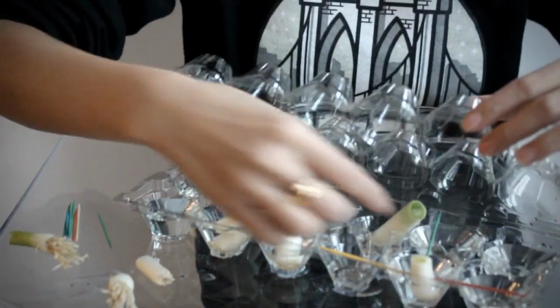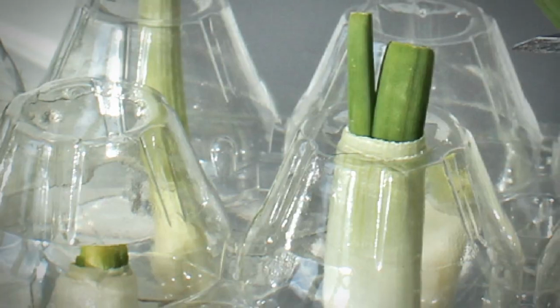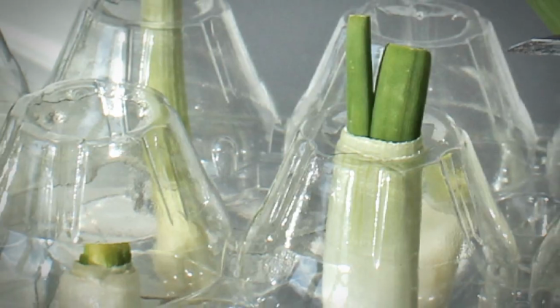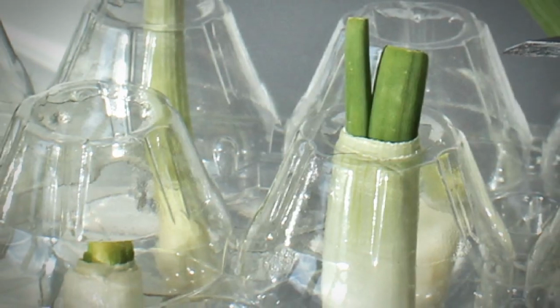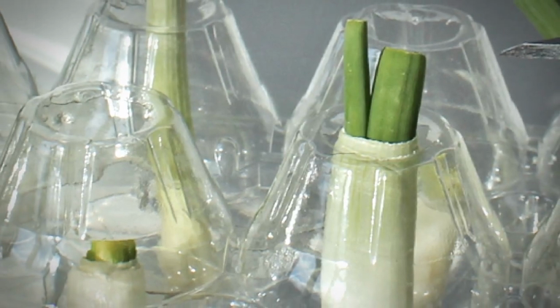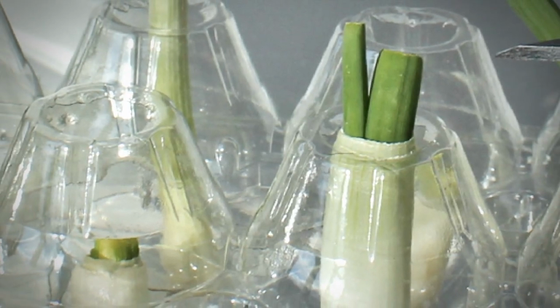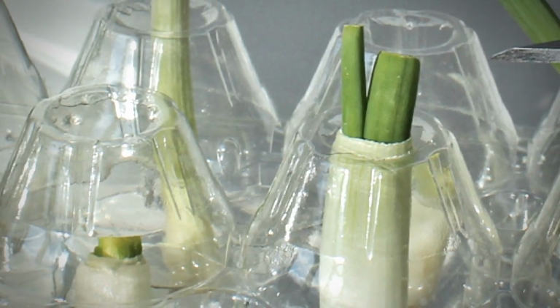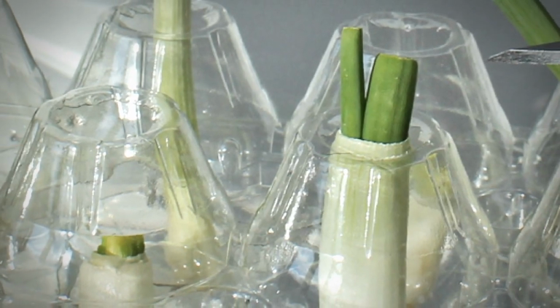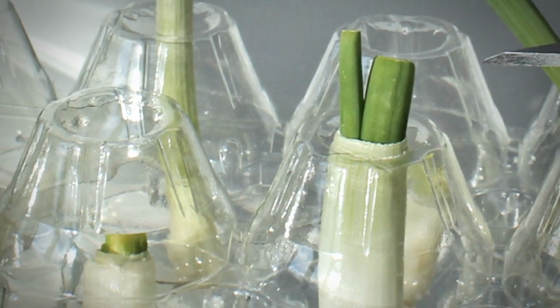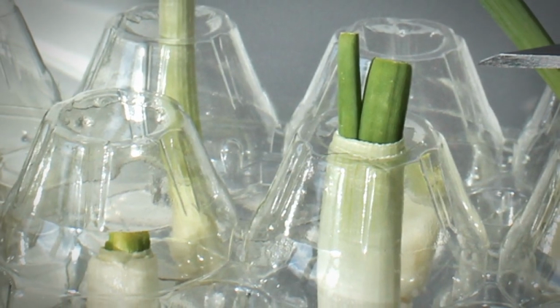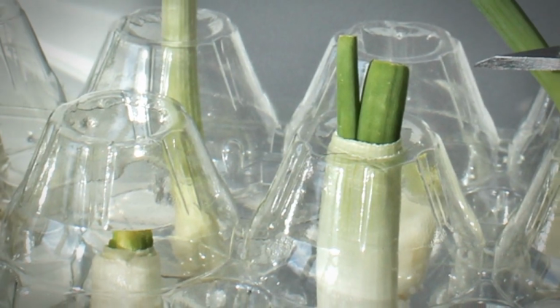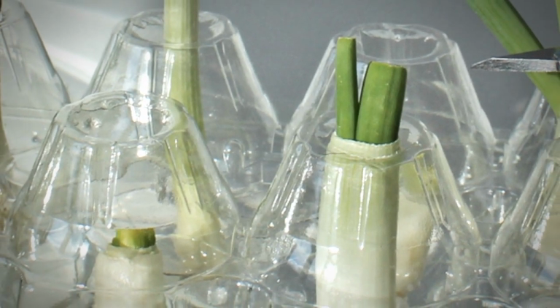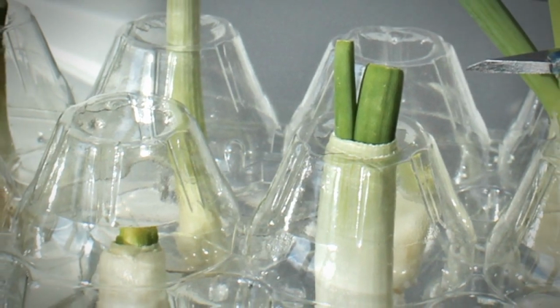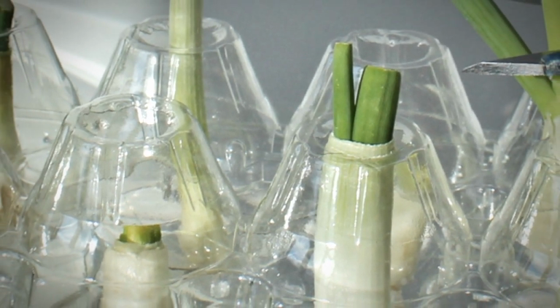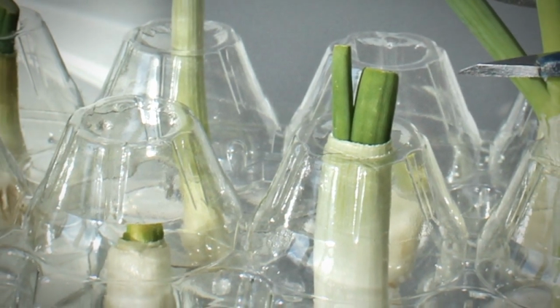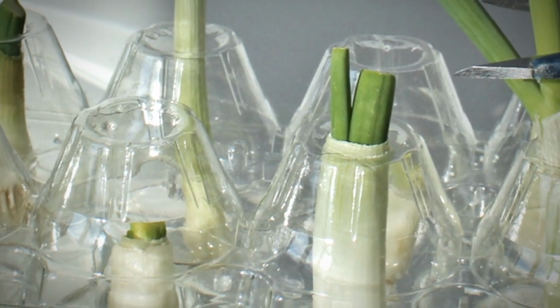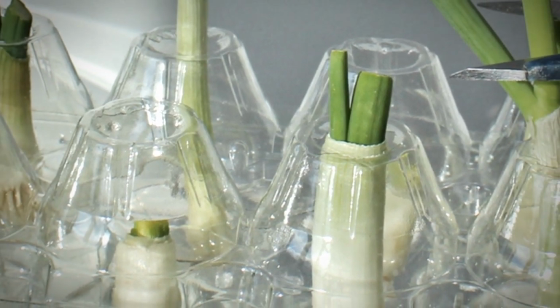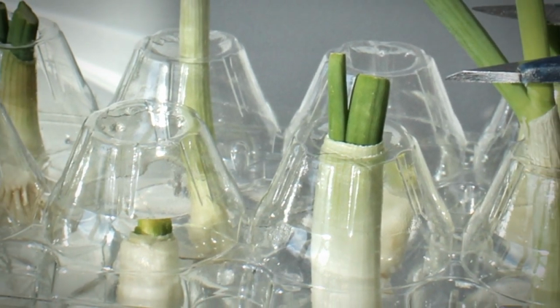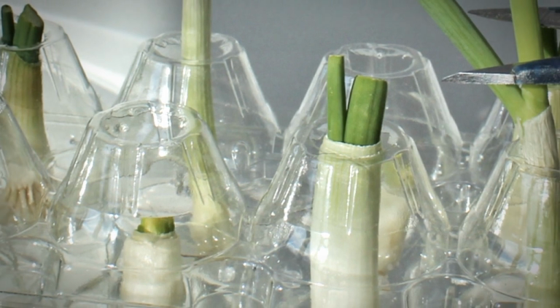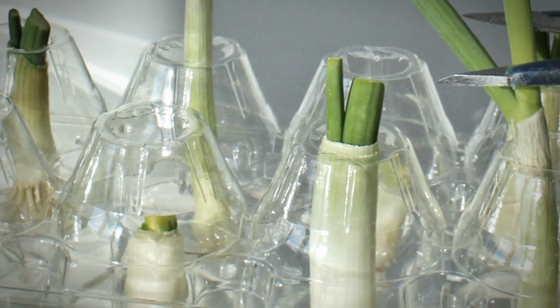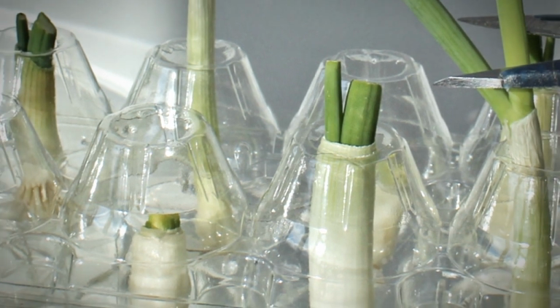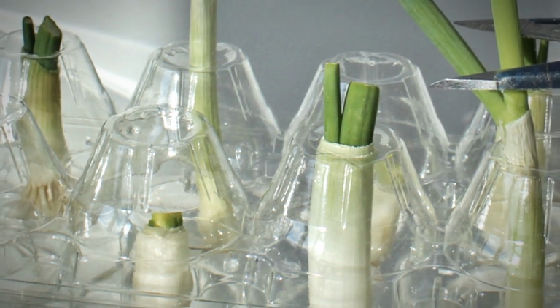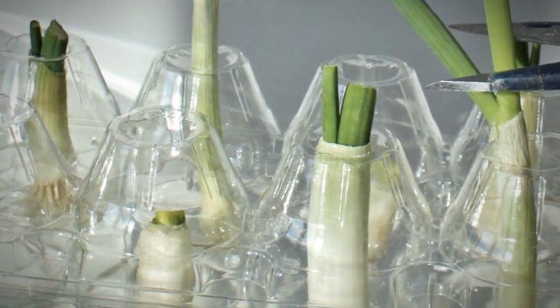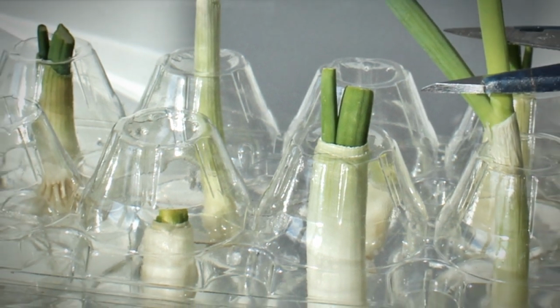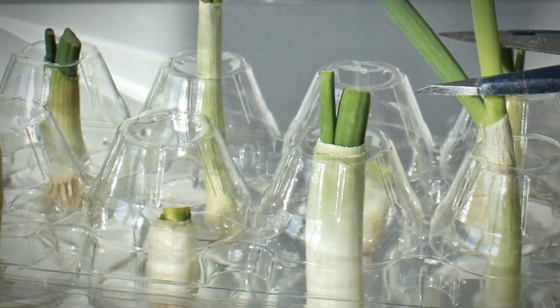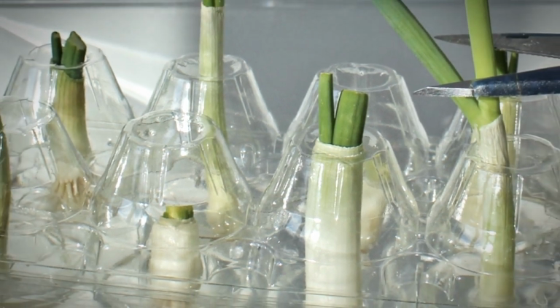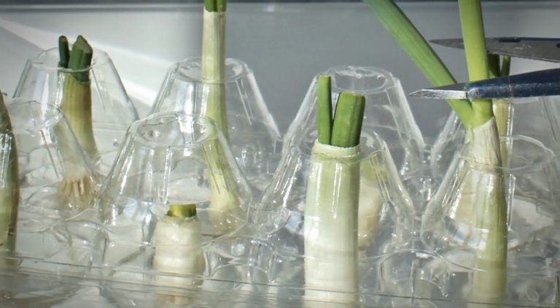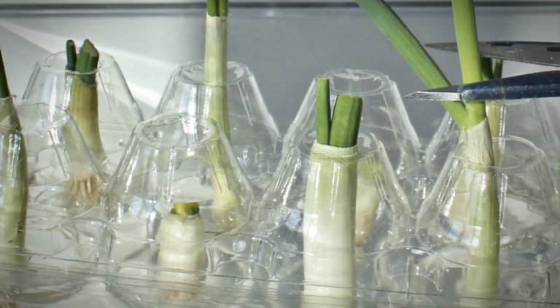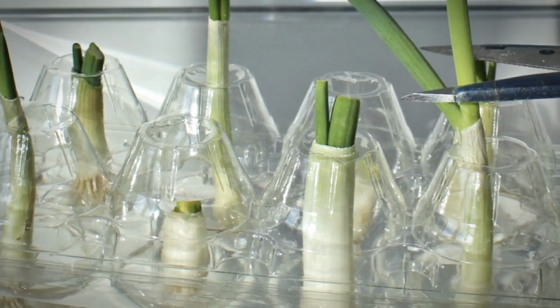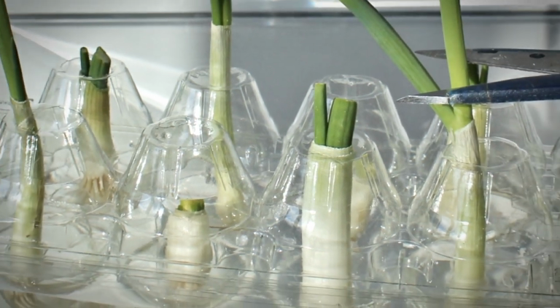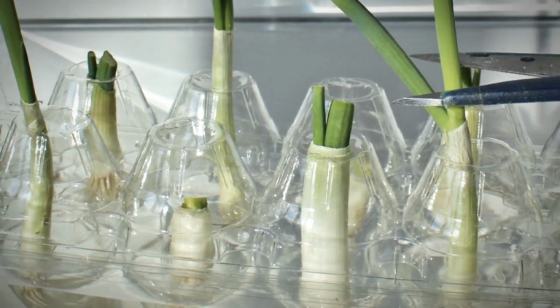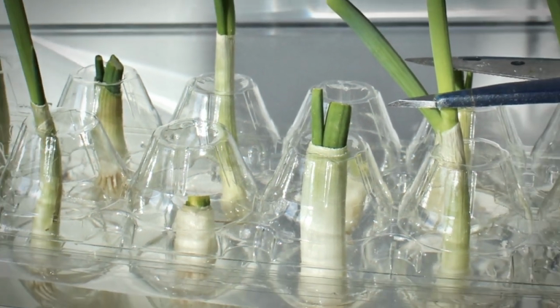Then just place your scallion farm in a sunny spot and don't forget to change out the water every few days. Thanks for watching!